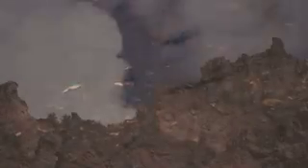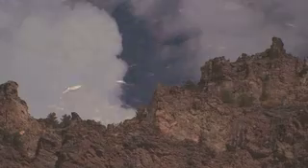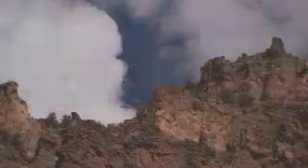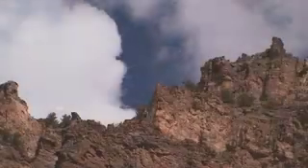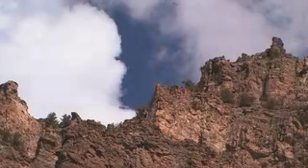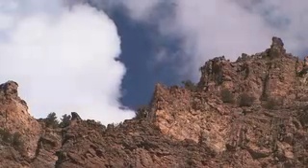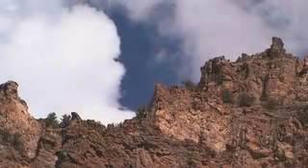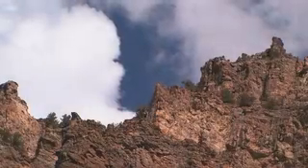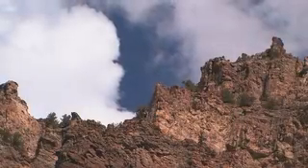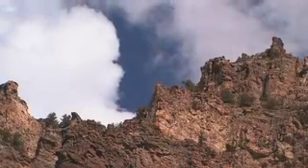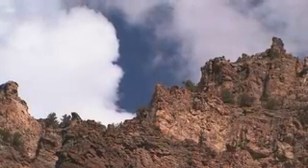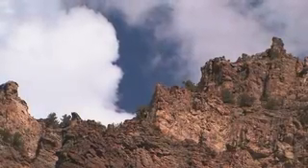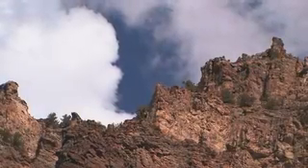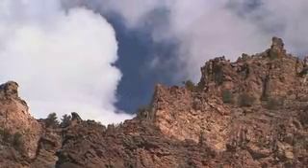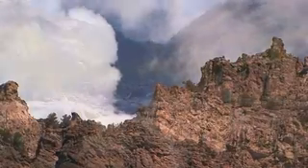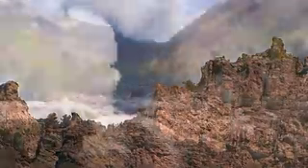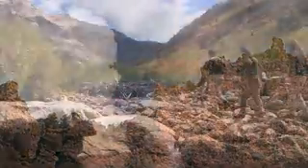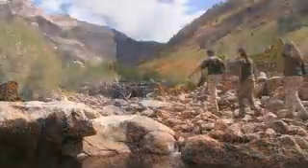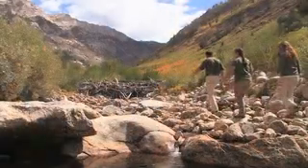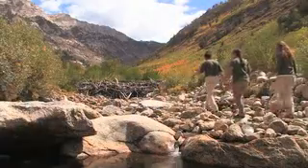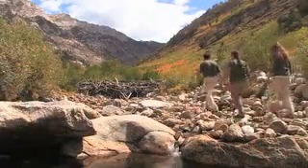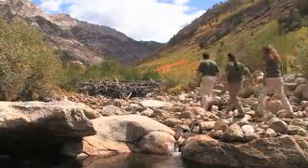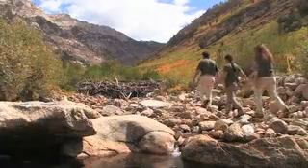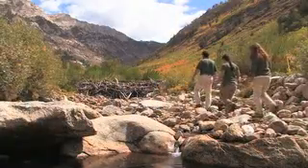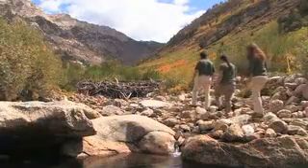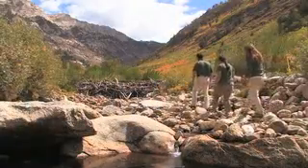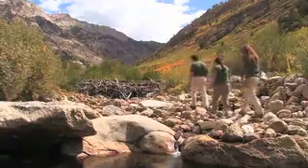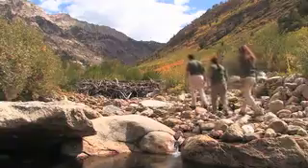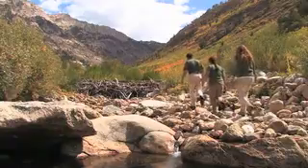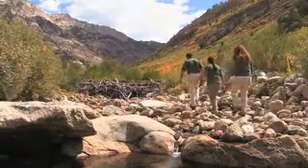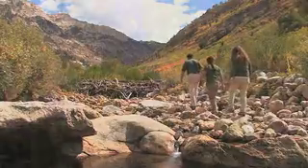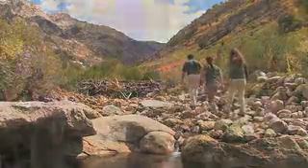As we came upon what appeared to be a pile of sticks, we discovered a newly constructed beaver dam.